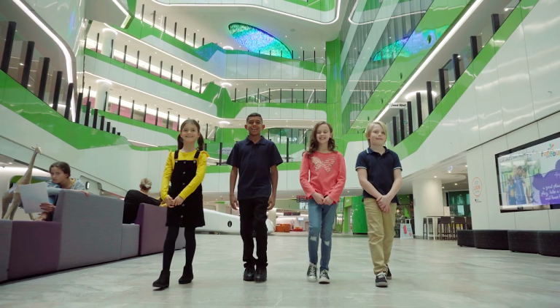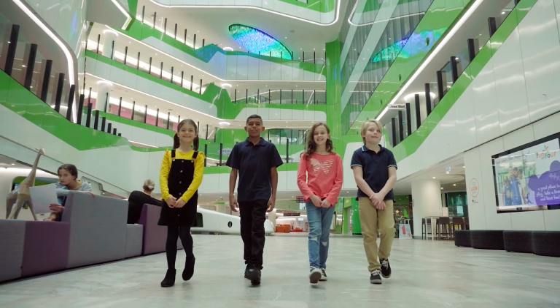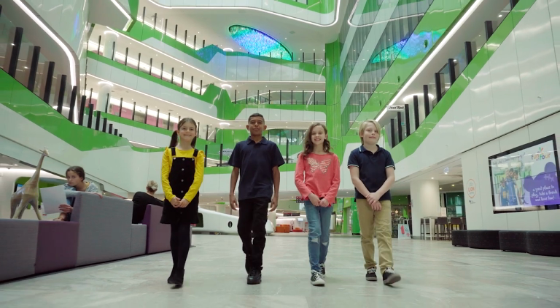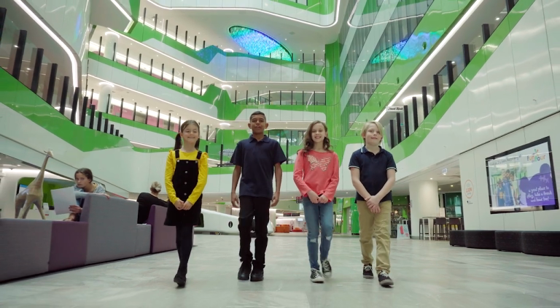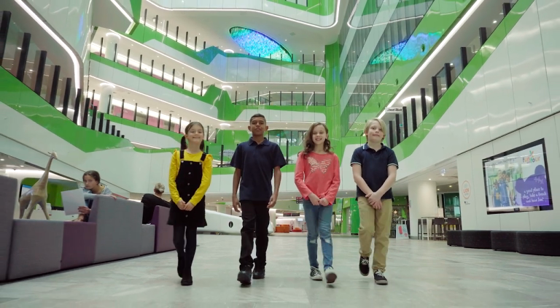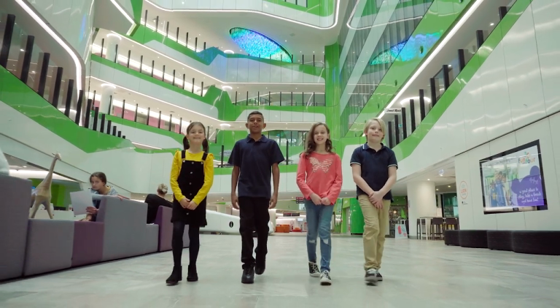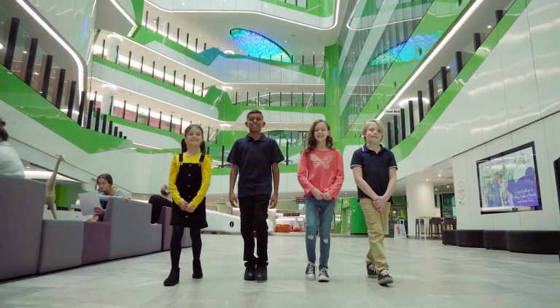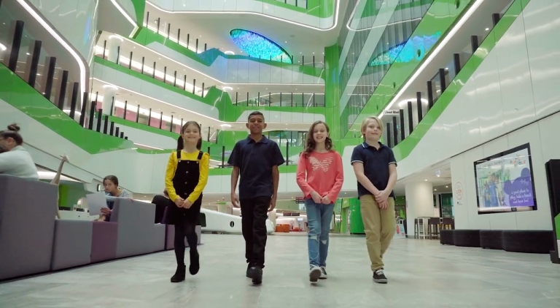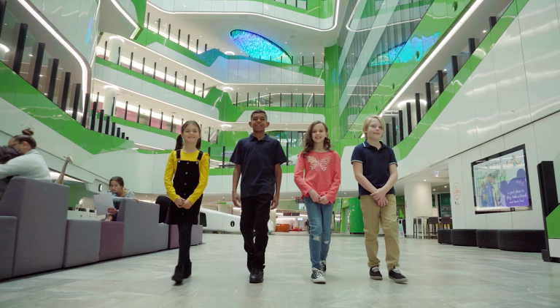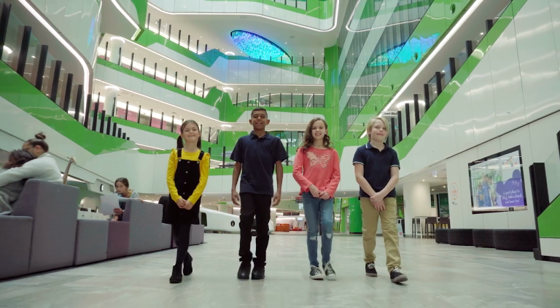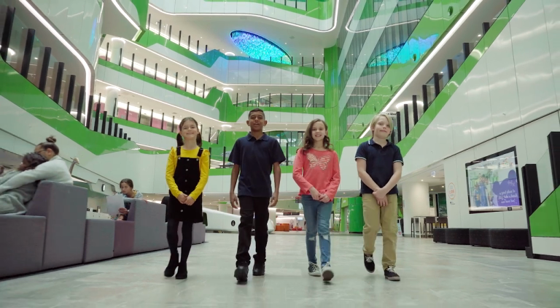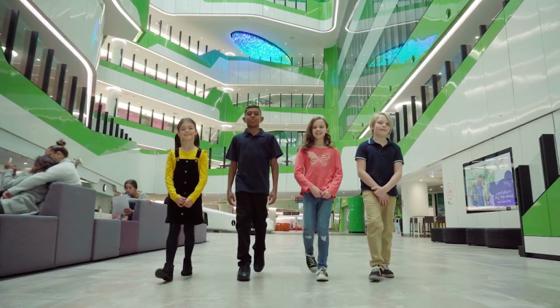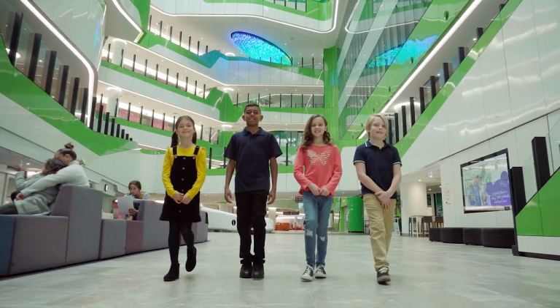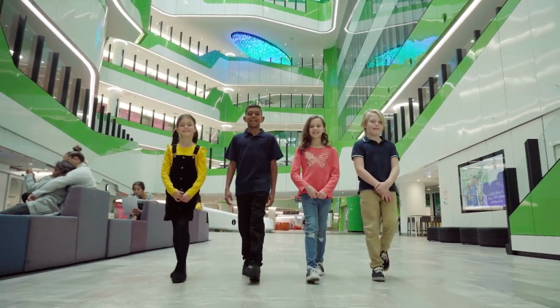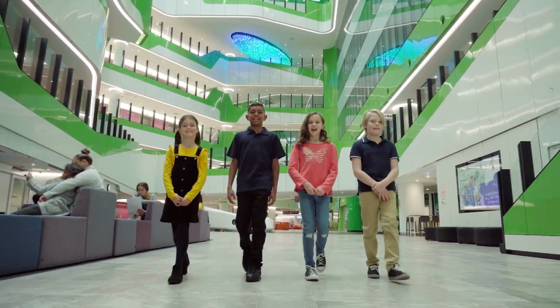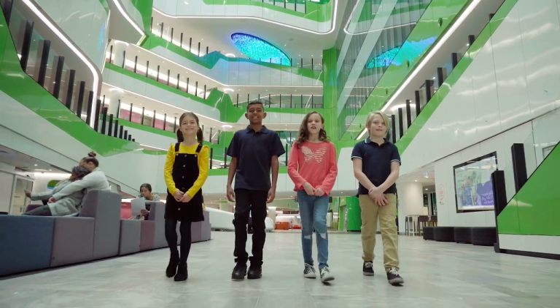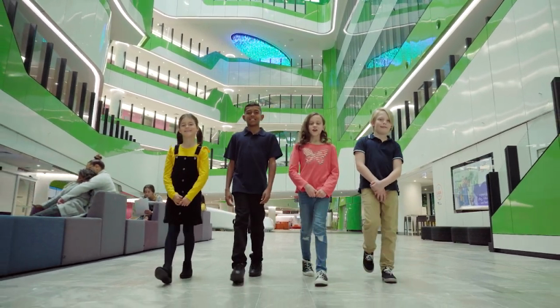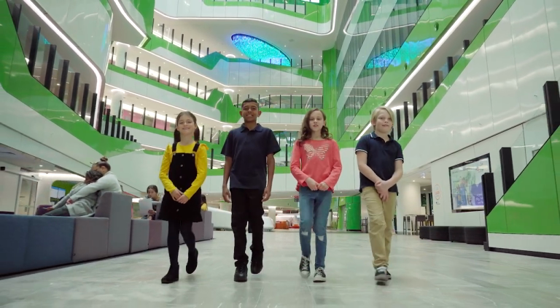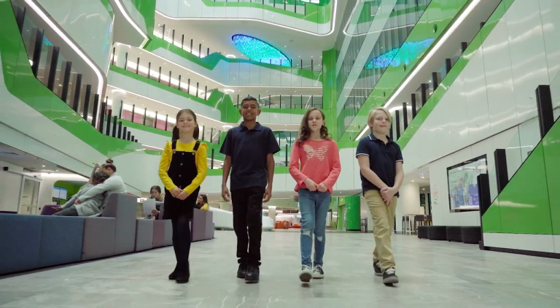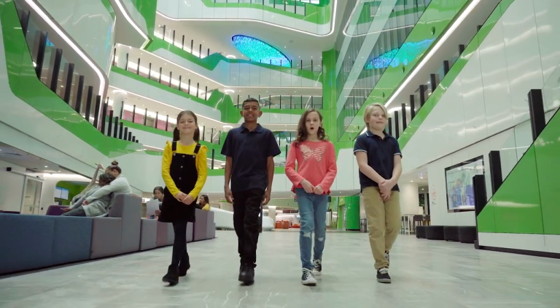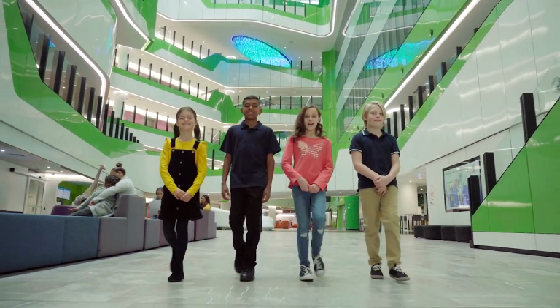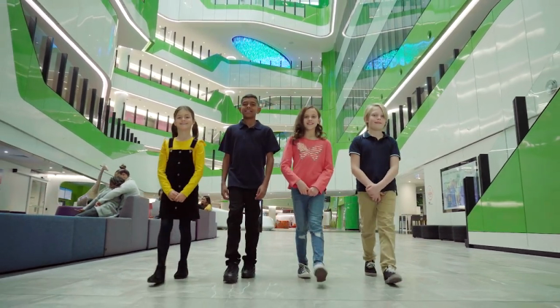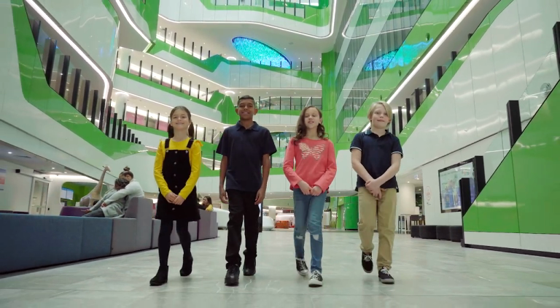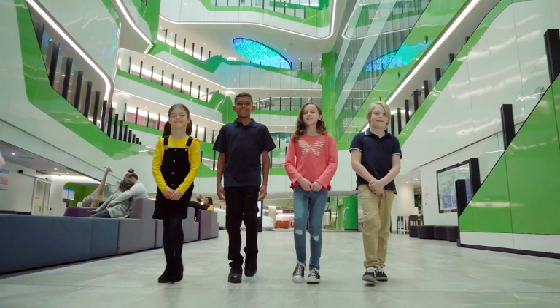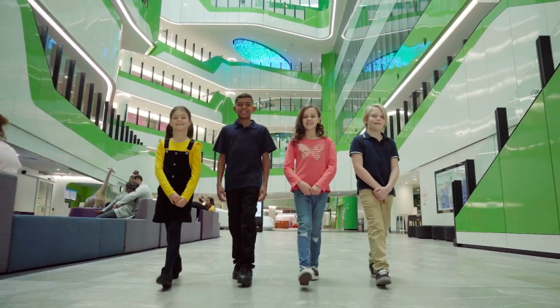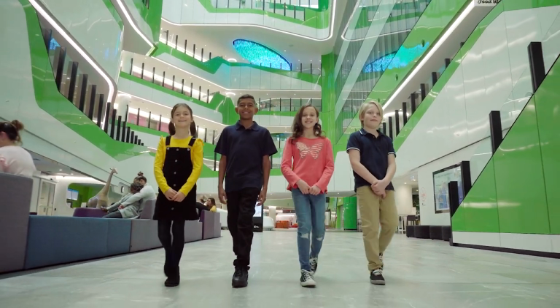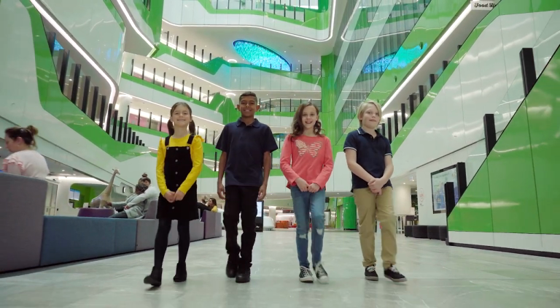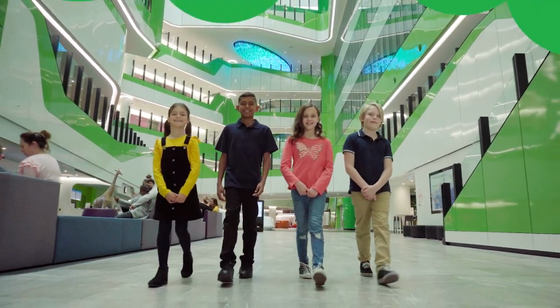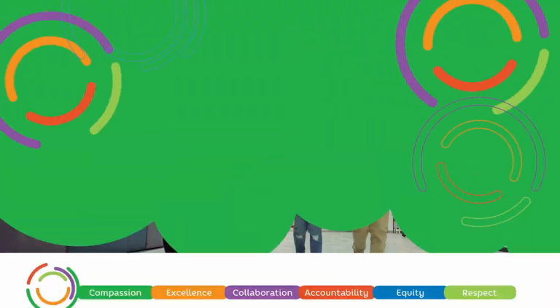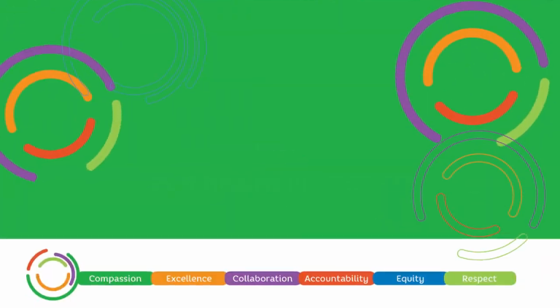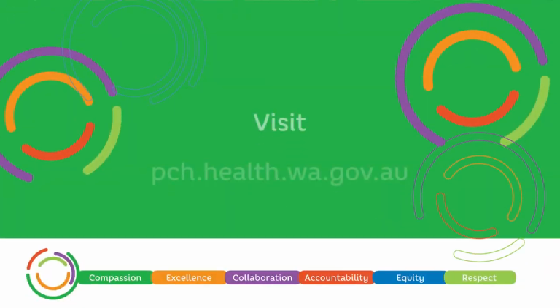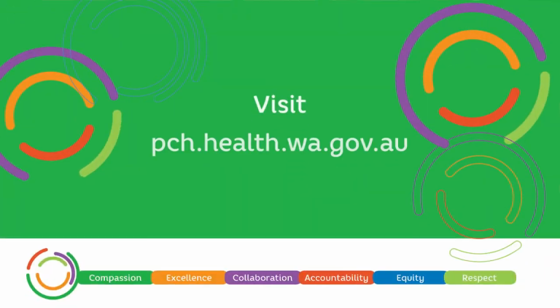For more information about getting around PCH, go to the For Patients and Visitors section on our website.